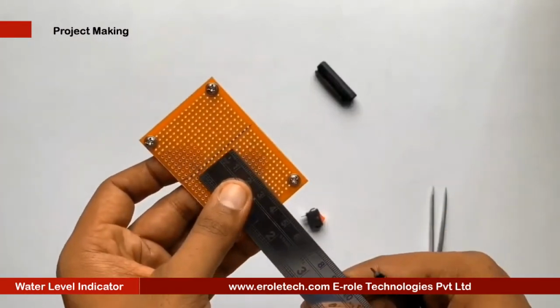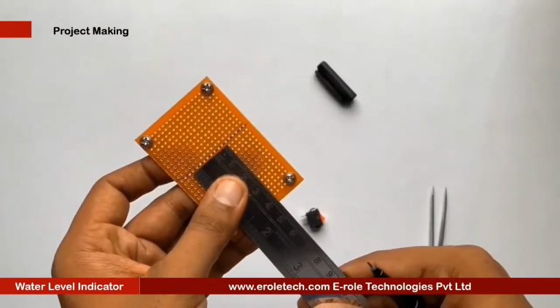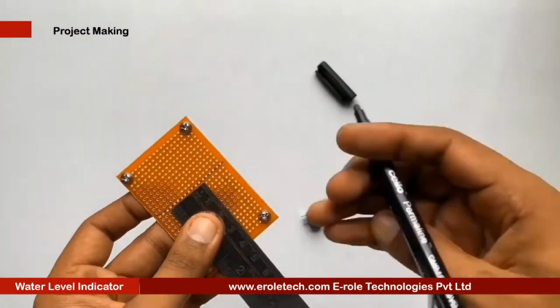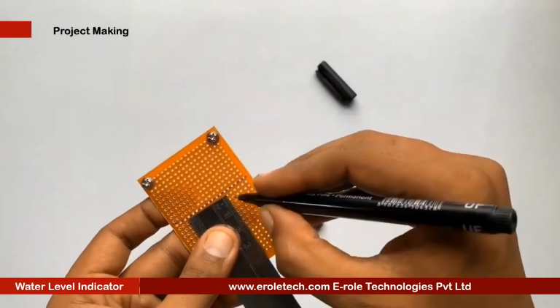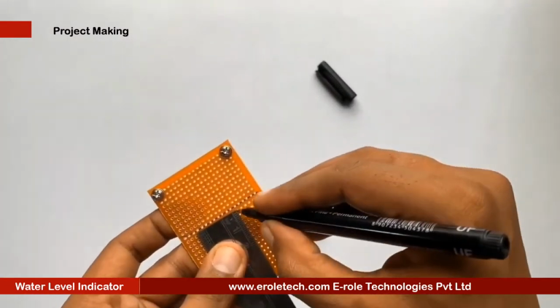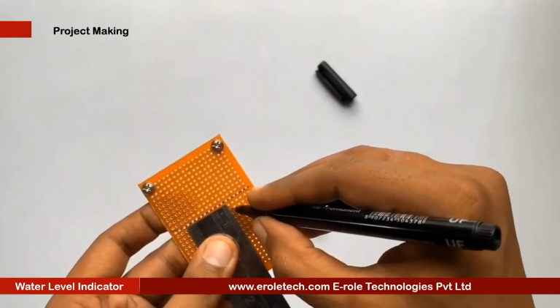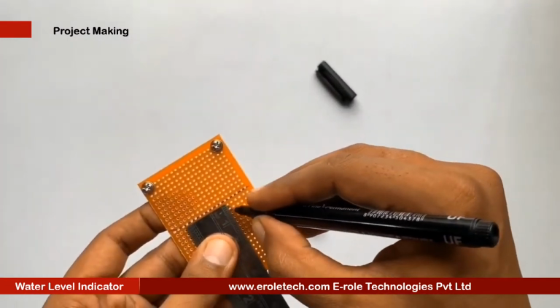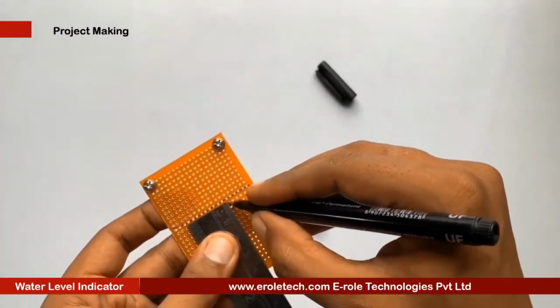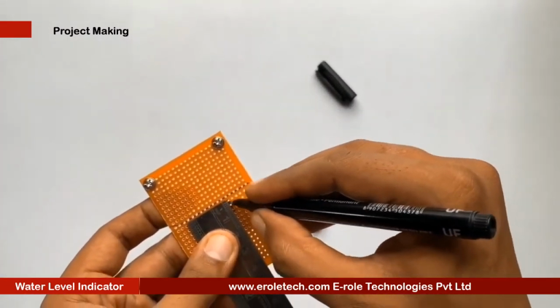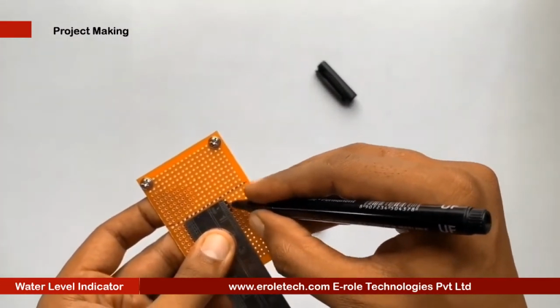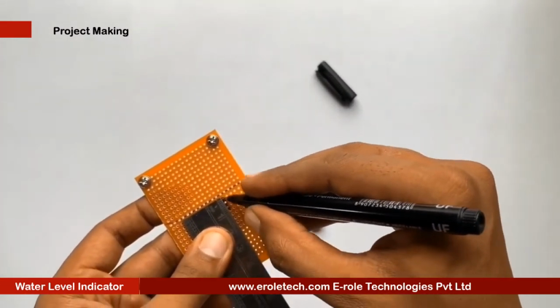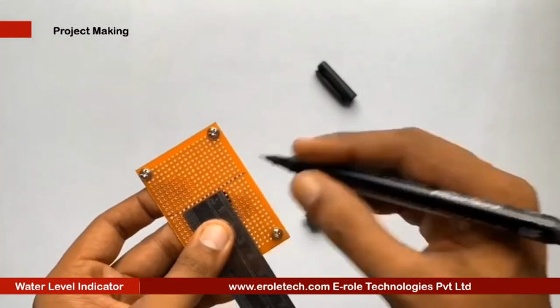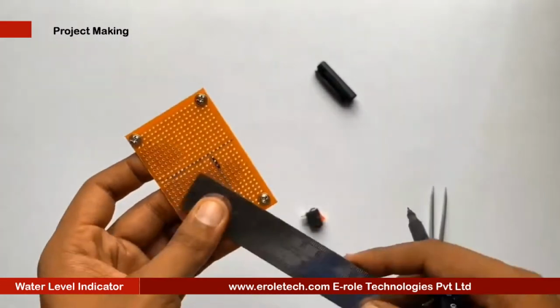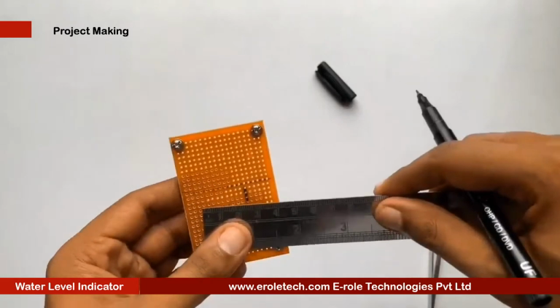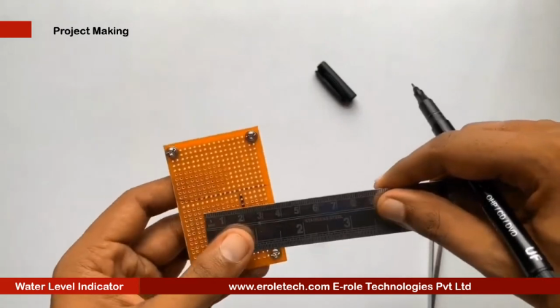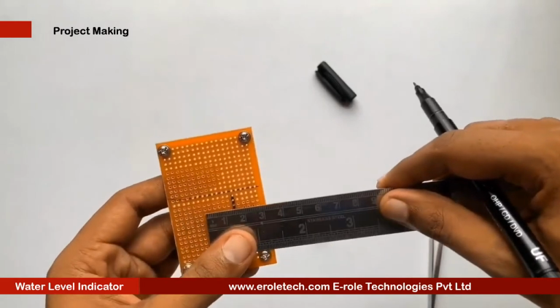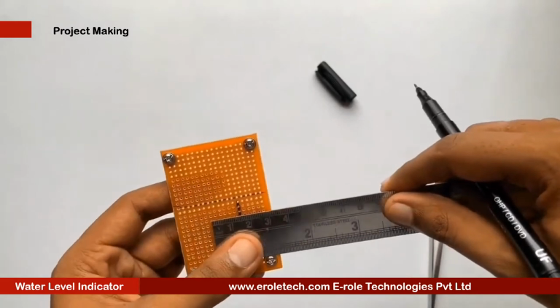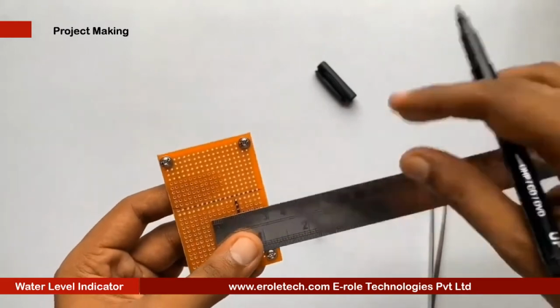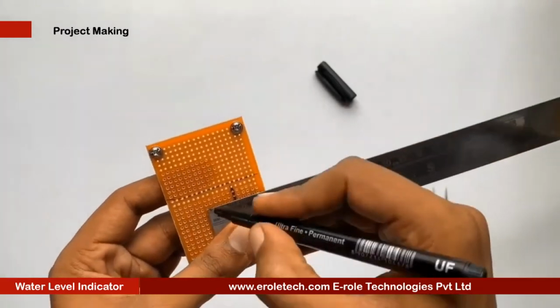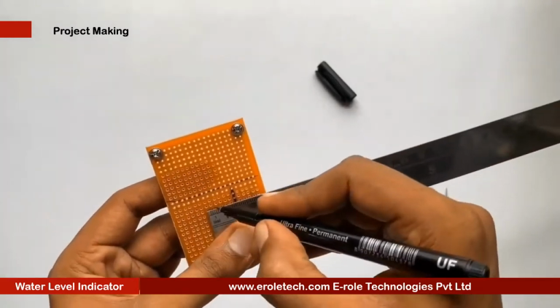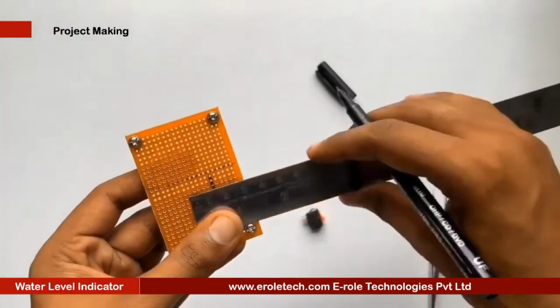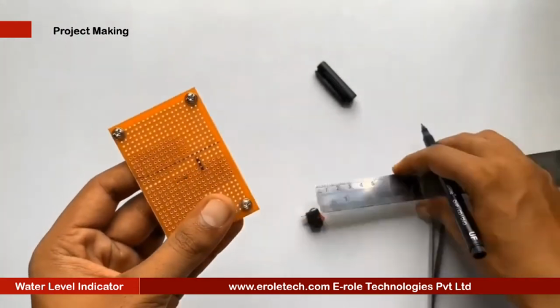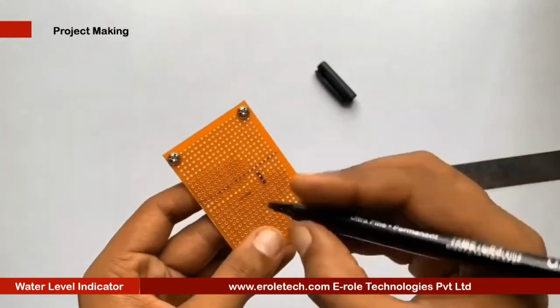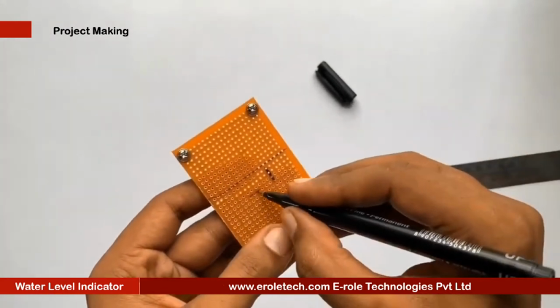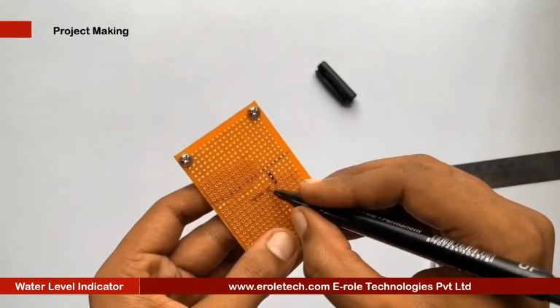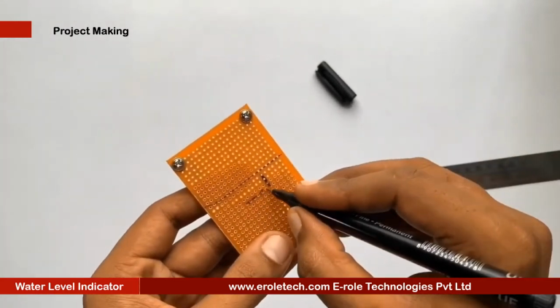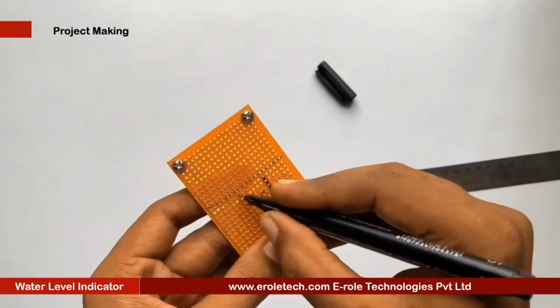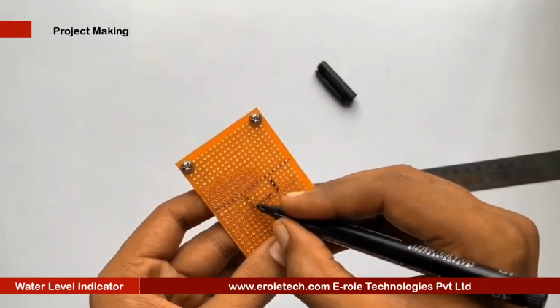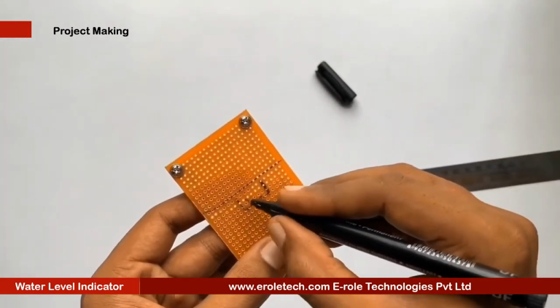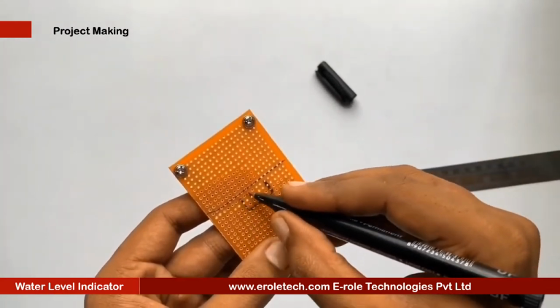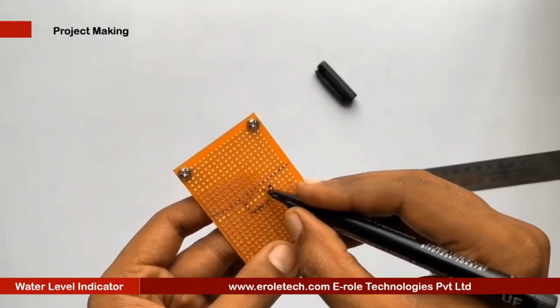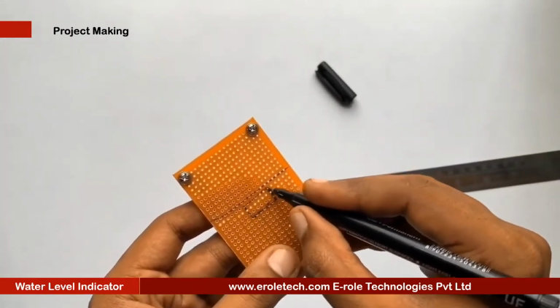To switch the project on or off, we will use an on/off switch. We need to make a big hole to fit this switch on the PCB.